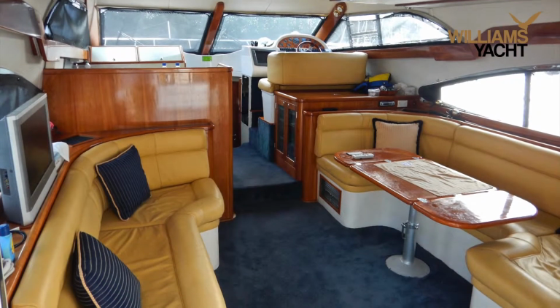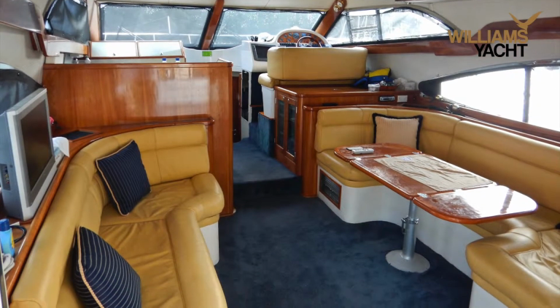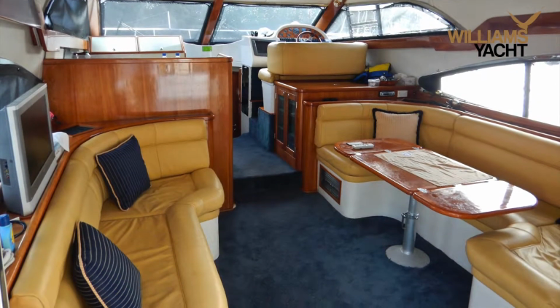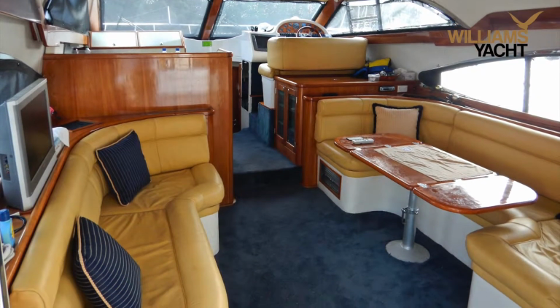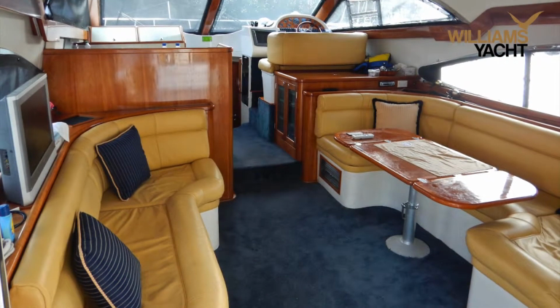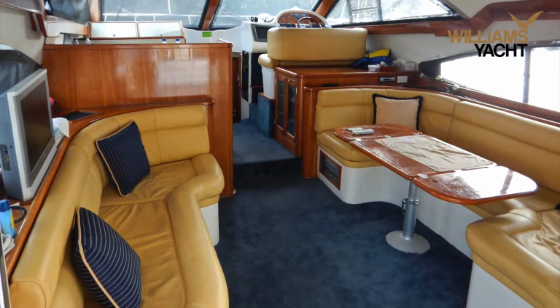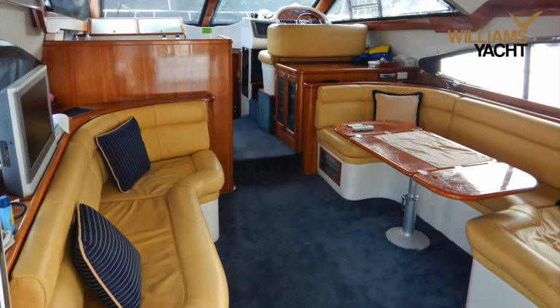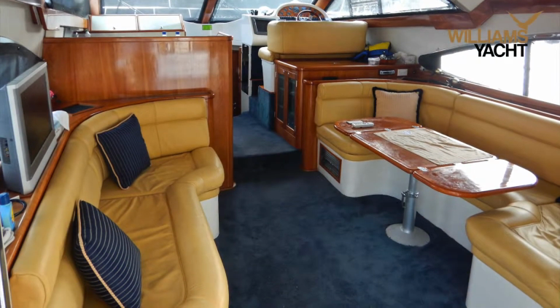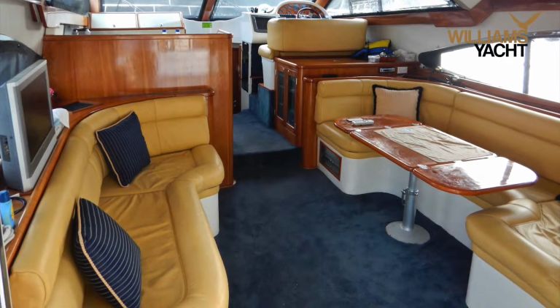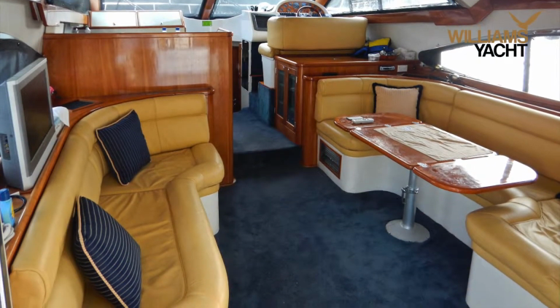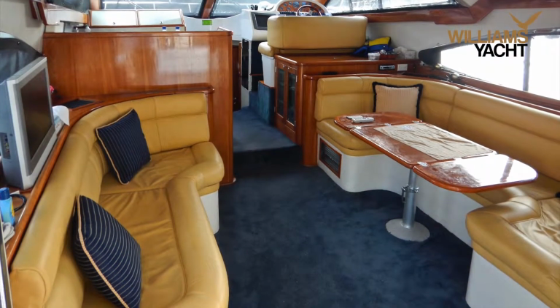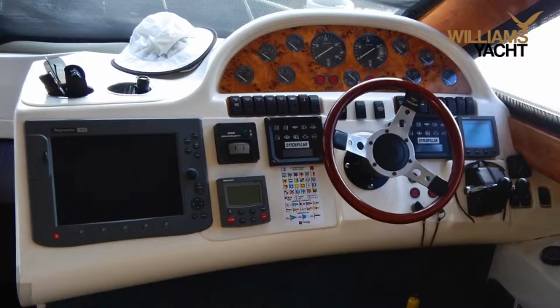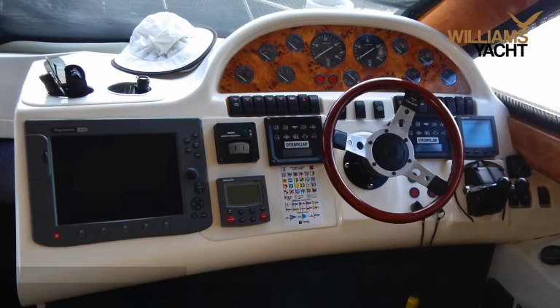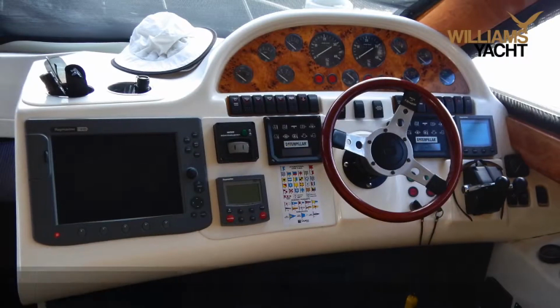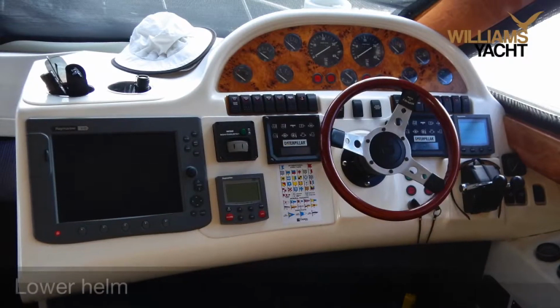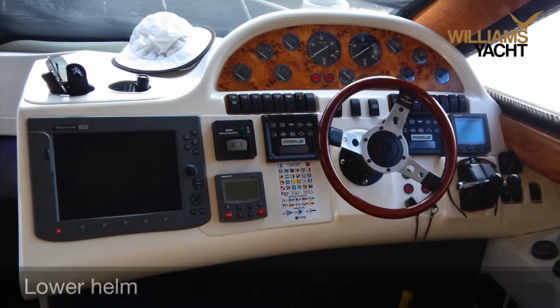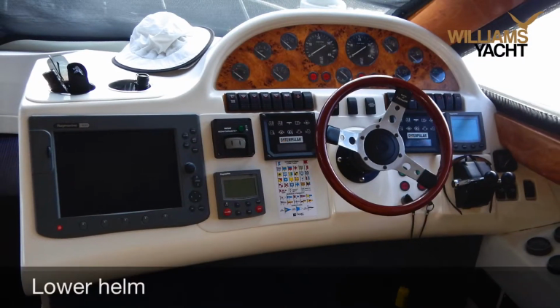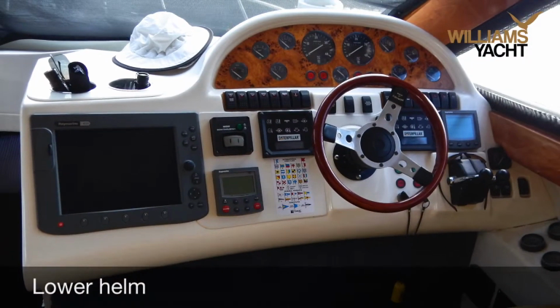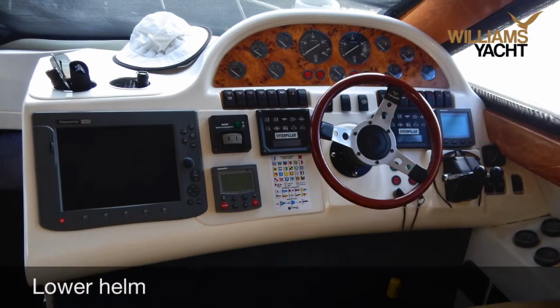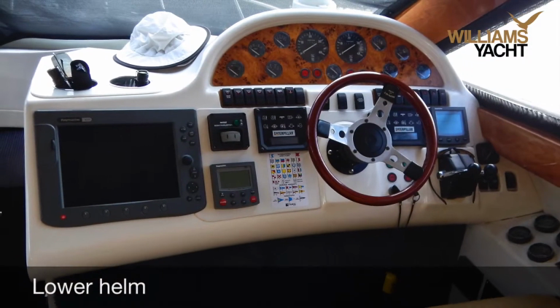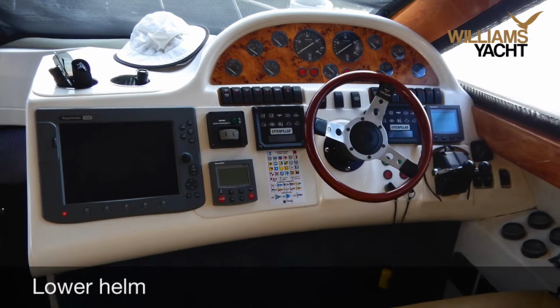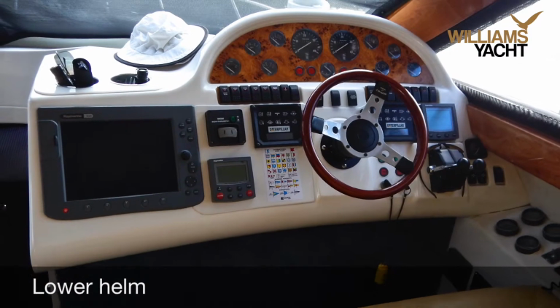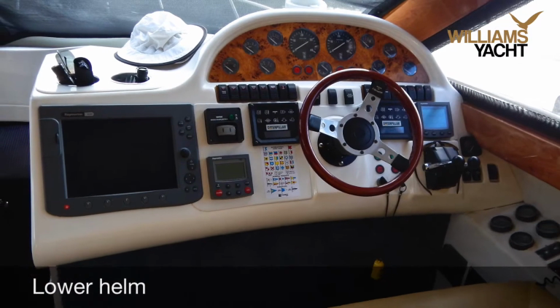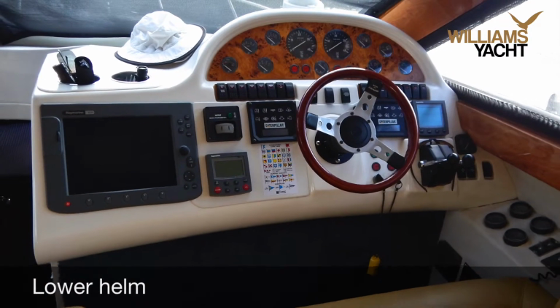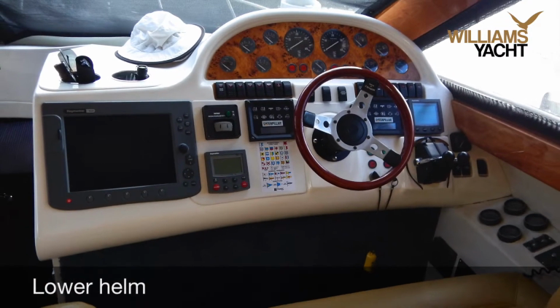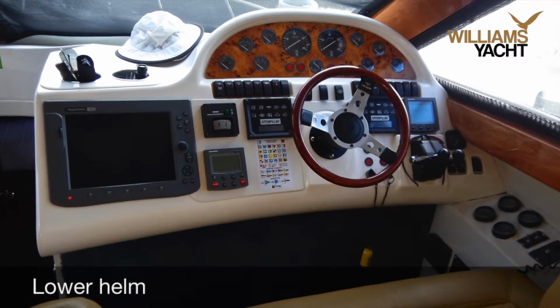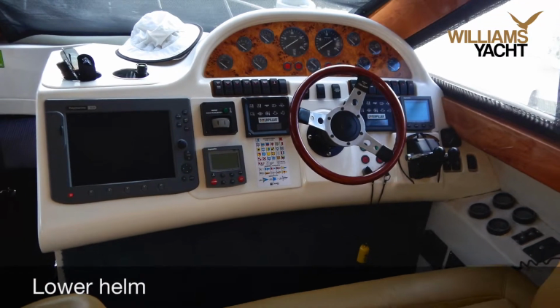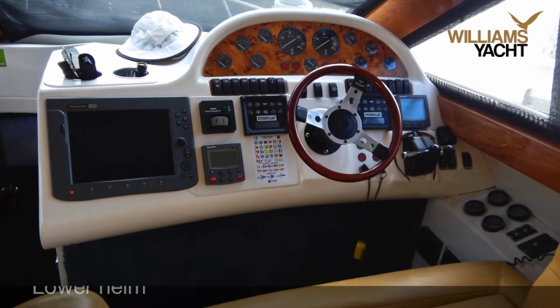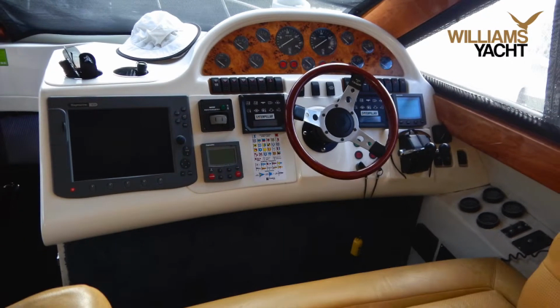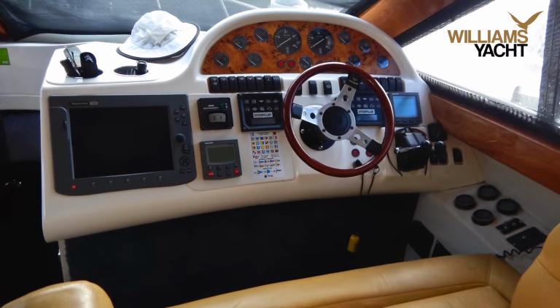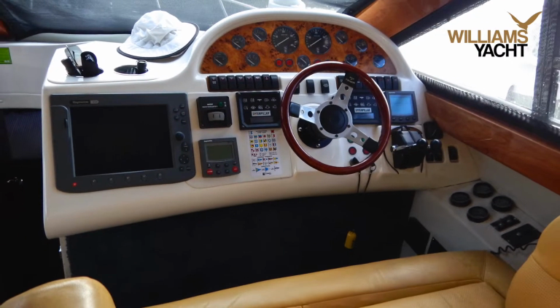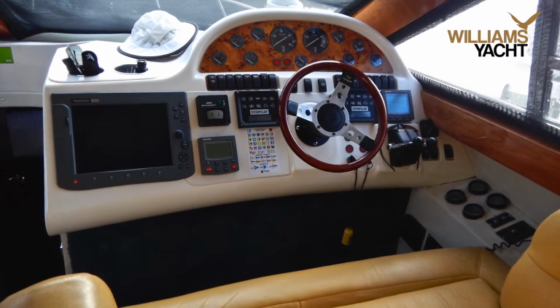The twin helm stations provide commanding views and have an extensive array of monitoring and navigation equipment.